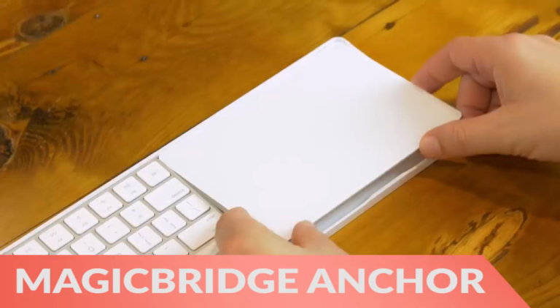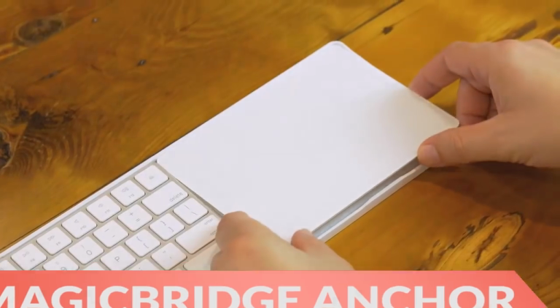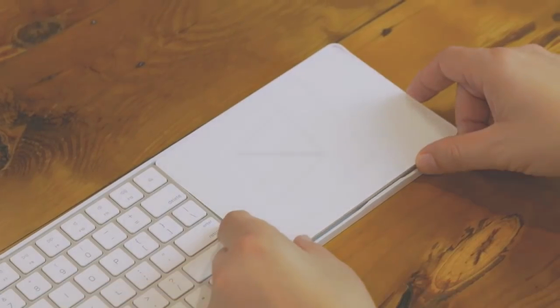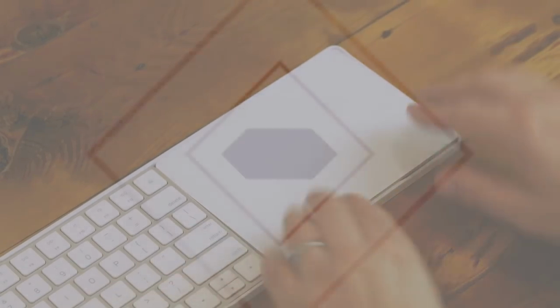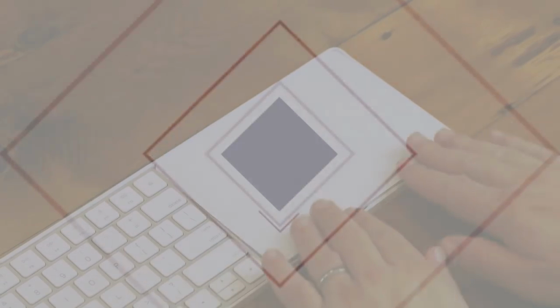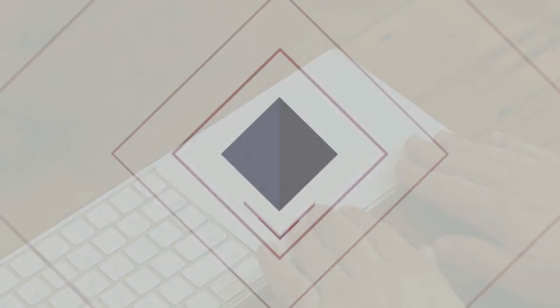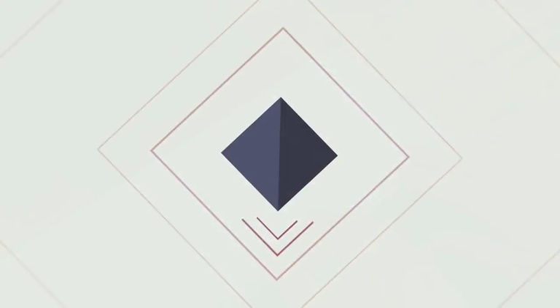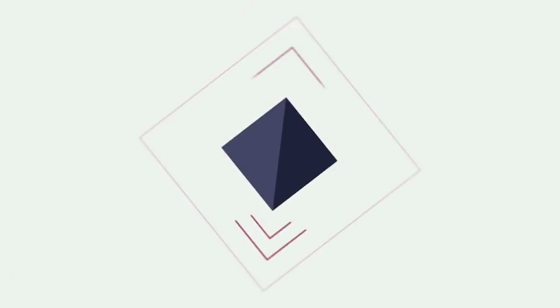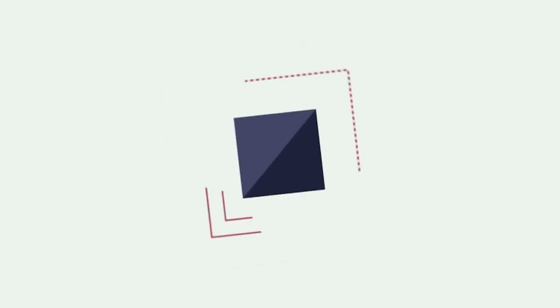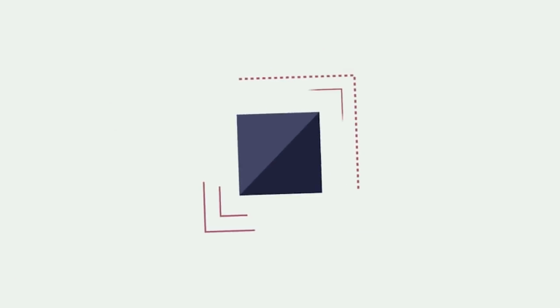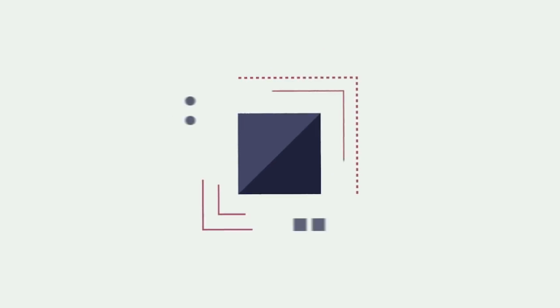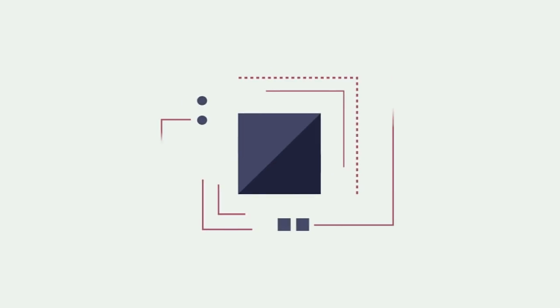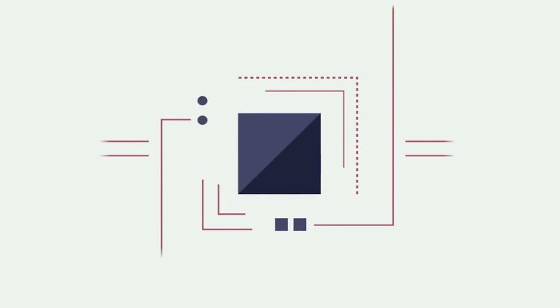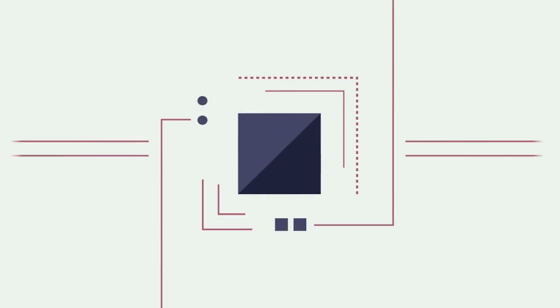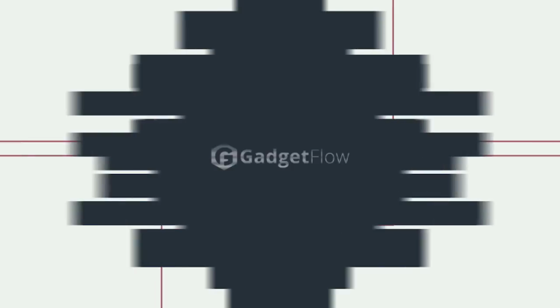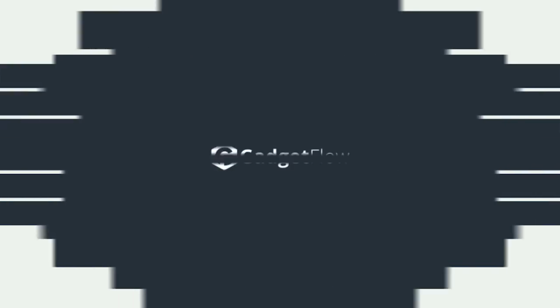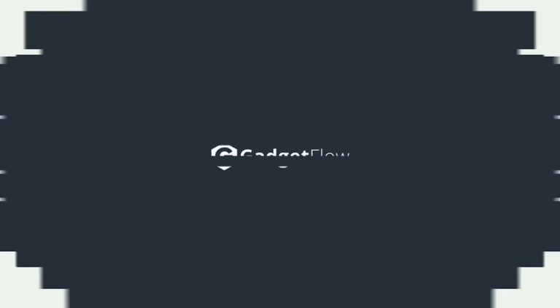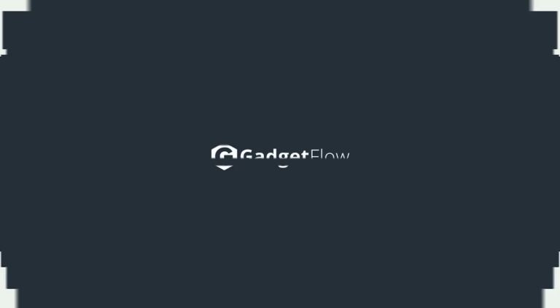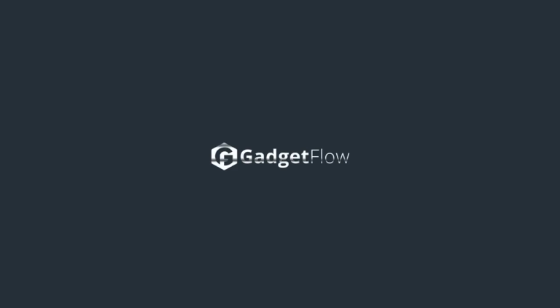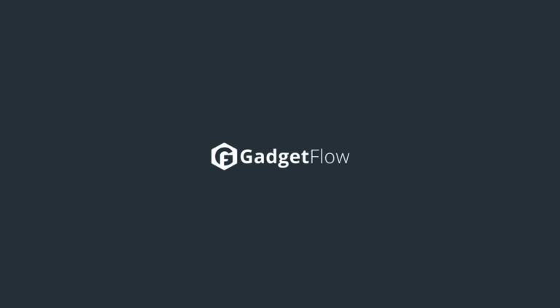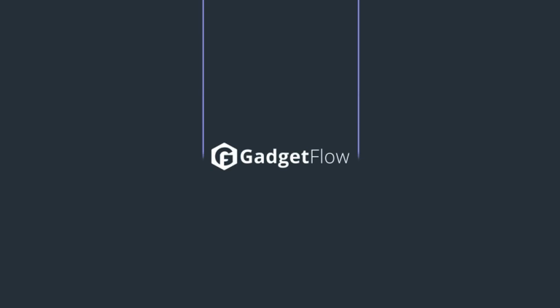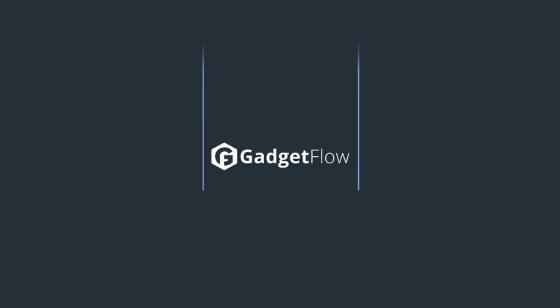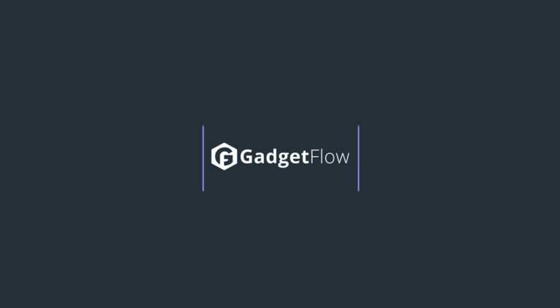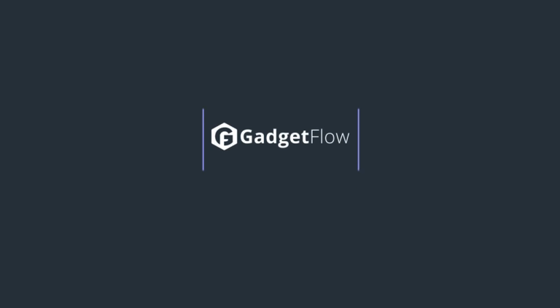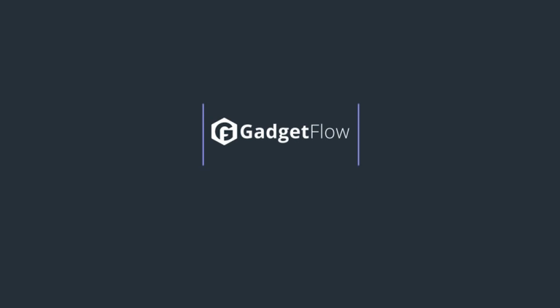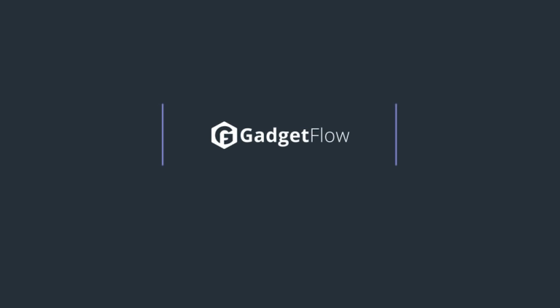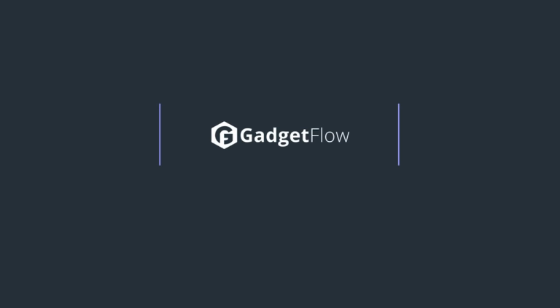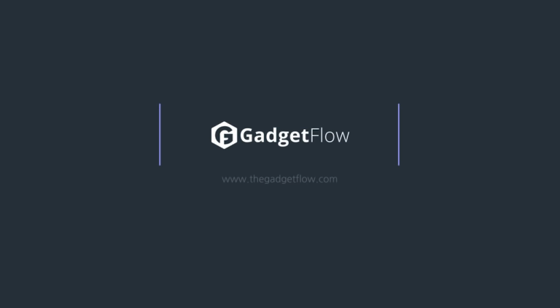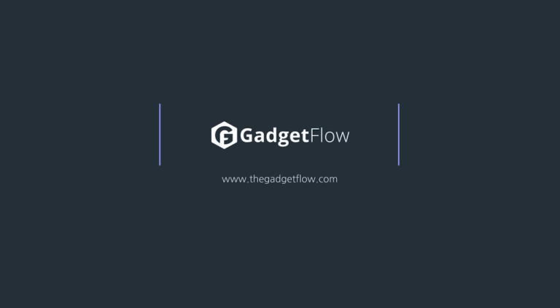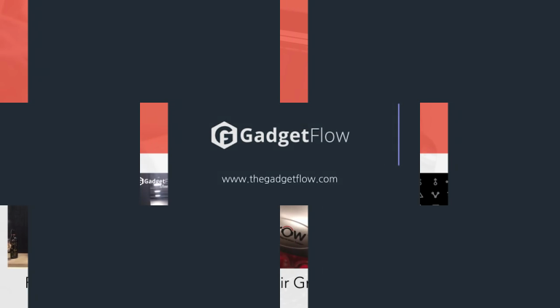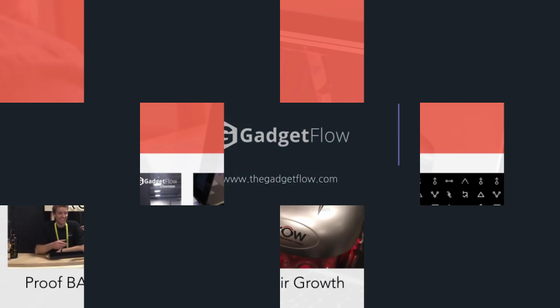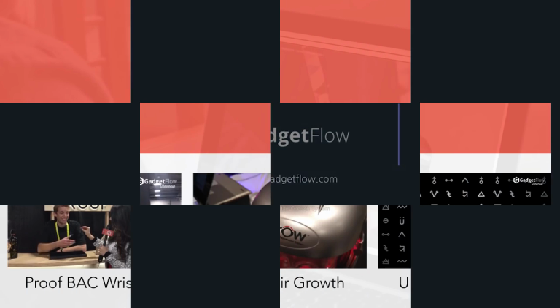These are just a few of the awesome gadgets we've found this week, so be sure to check out thegadgetflow.com for more.